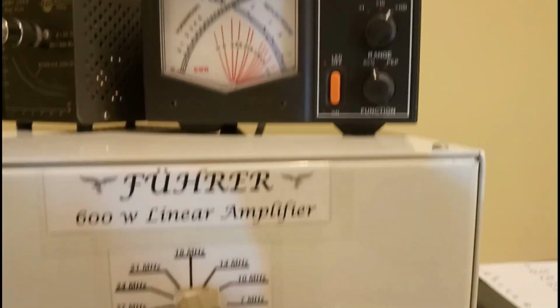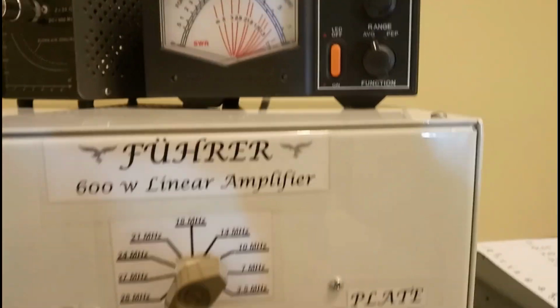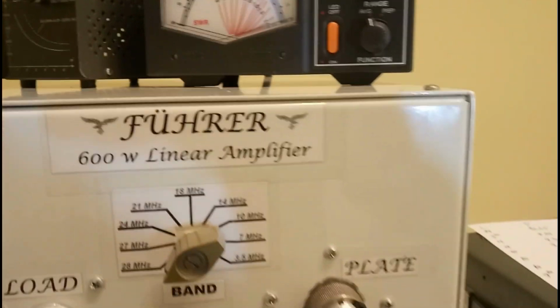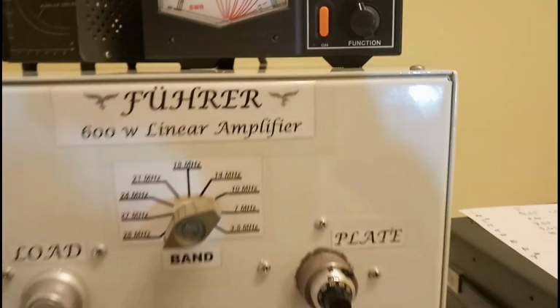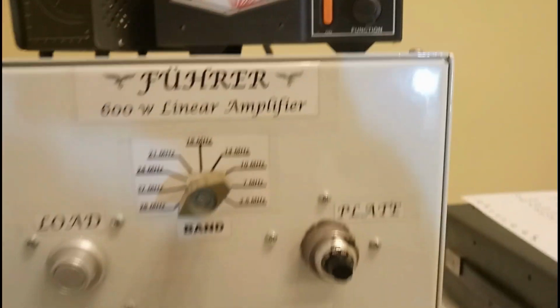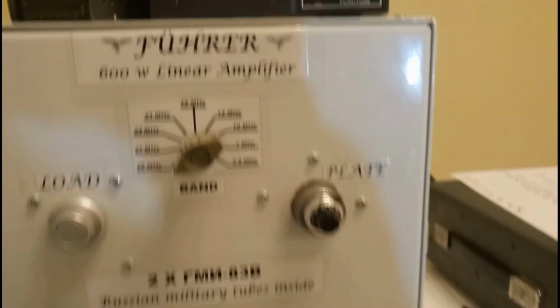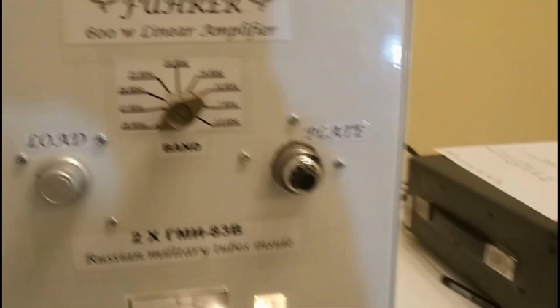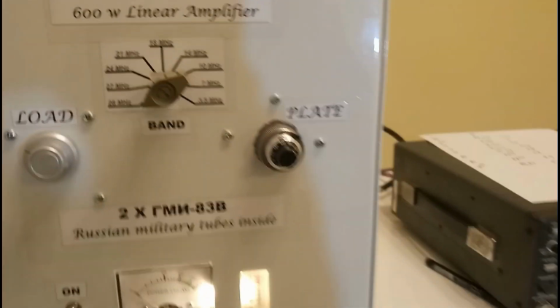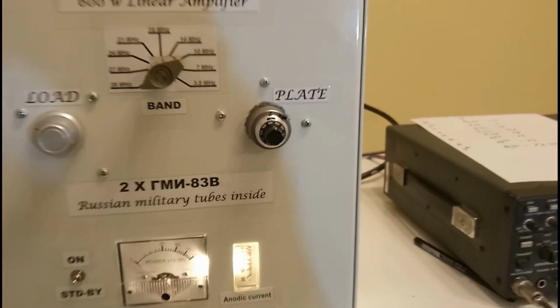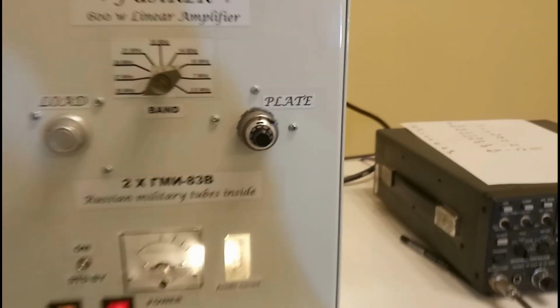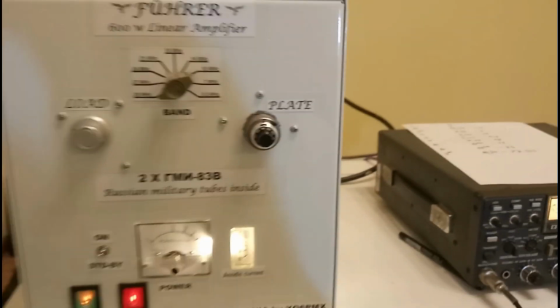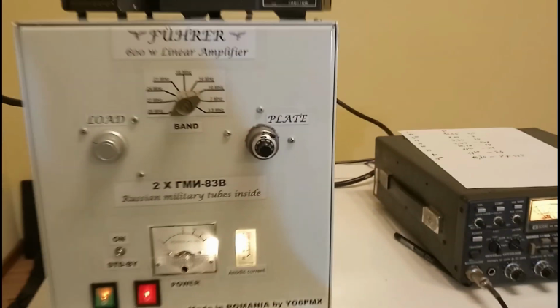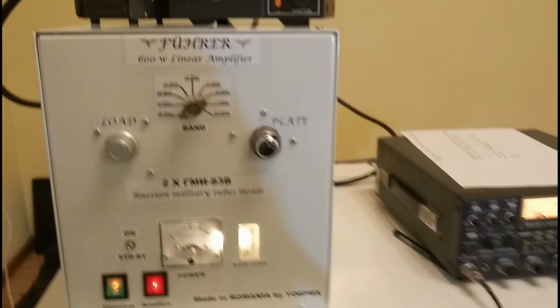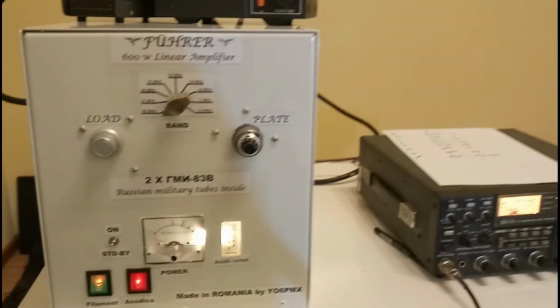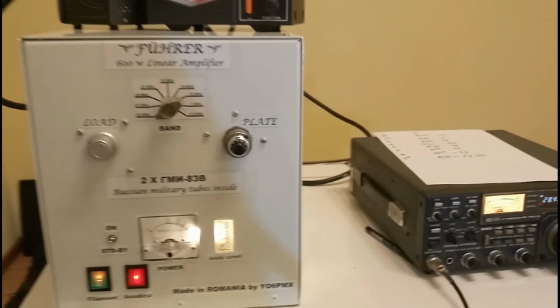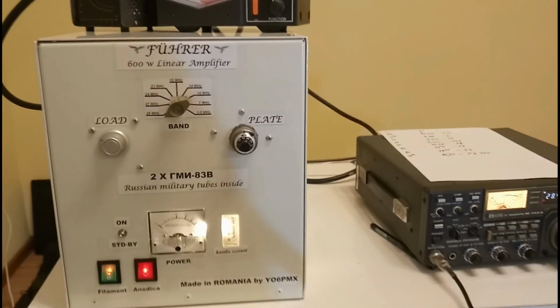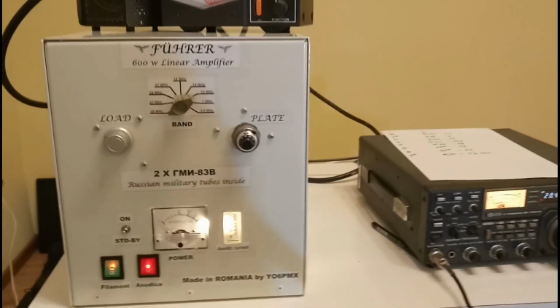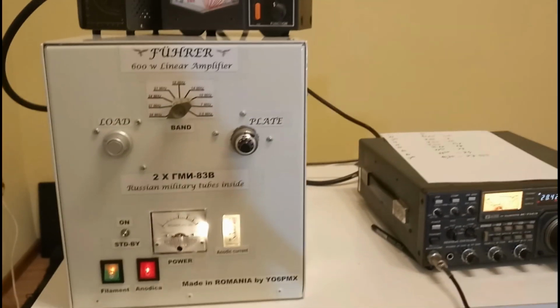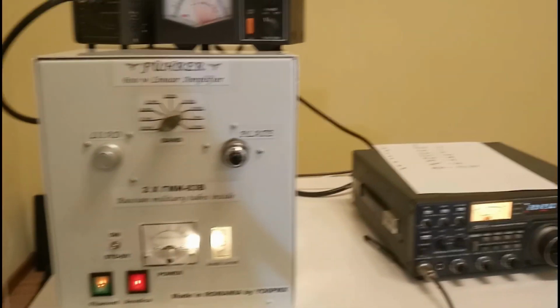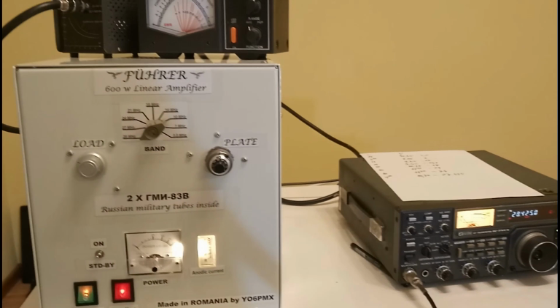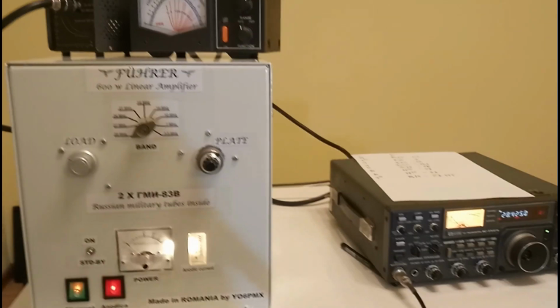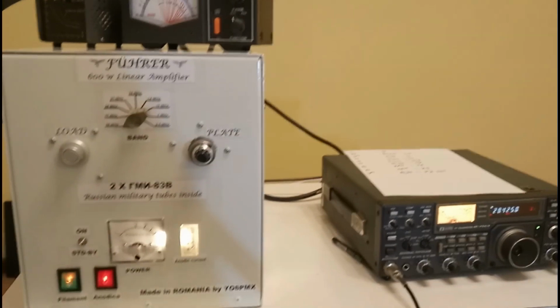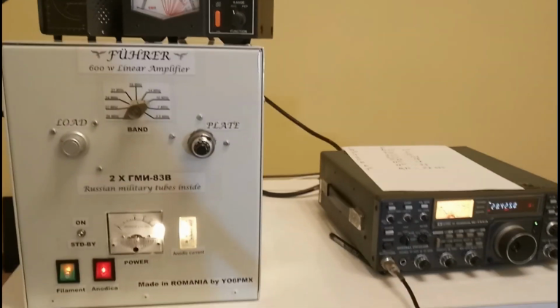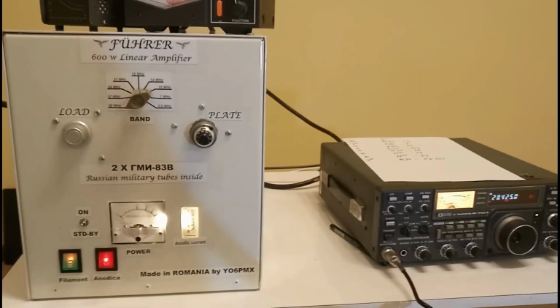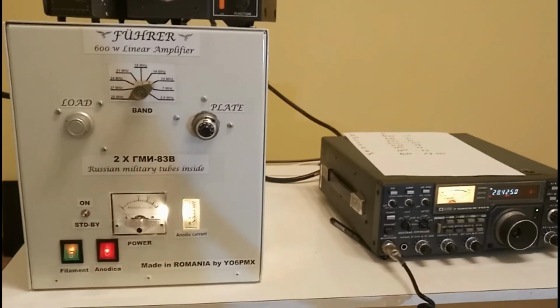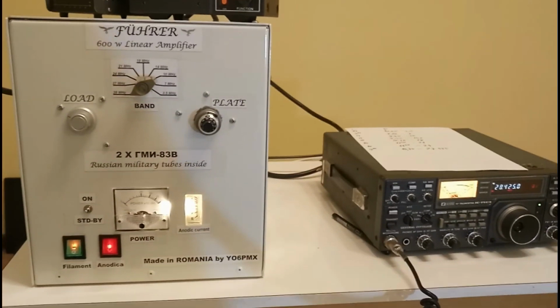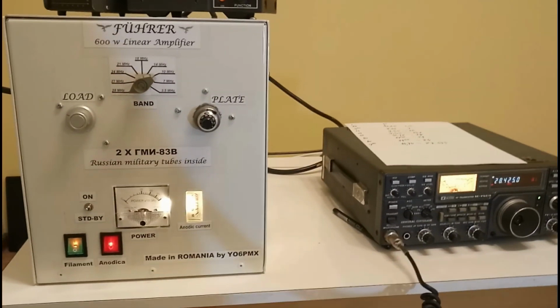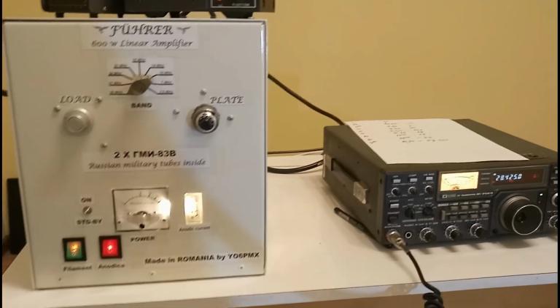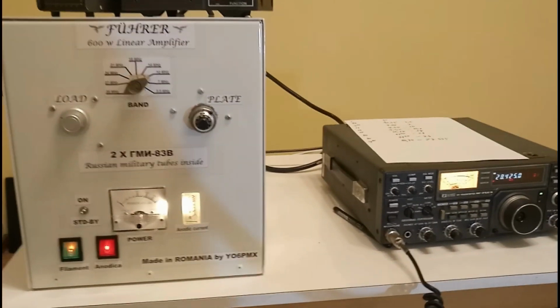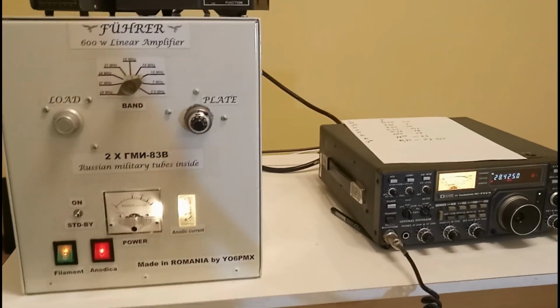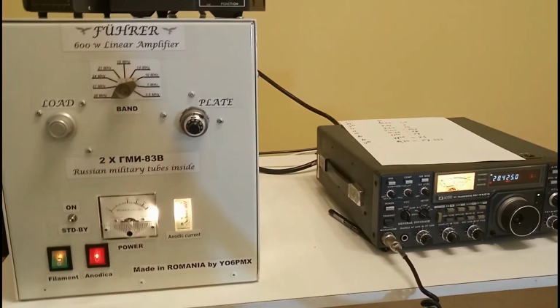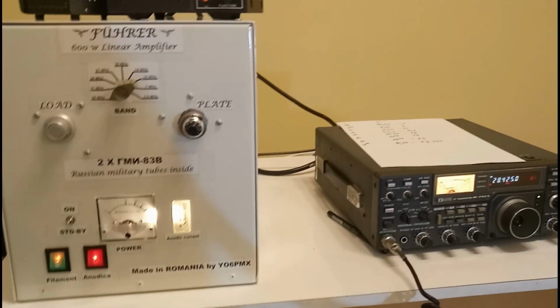But of course in the top bands the efficiency is not the same. So, thank you for watching. Wish you all the best from Romania. 73.